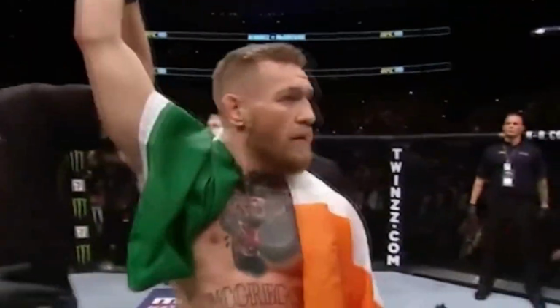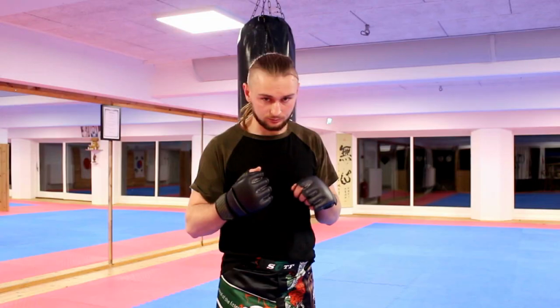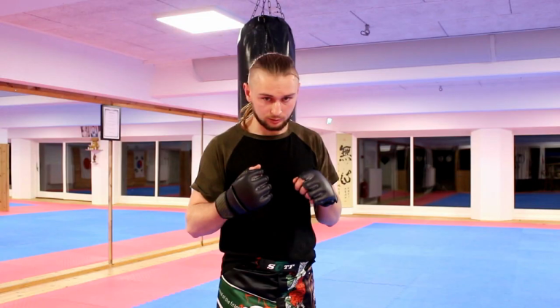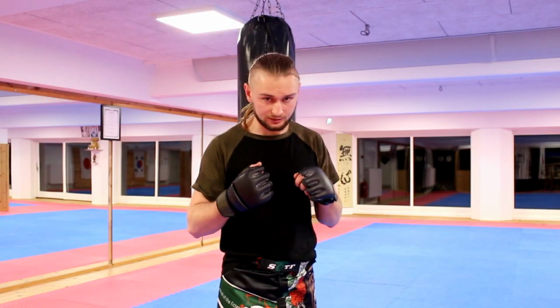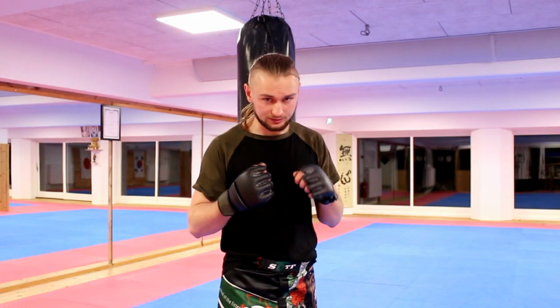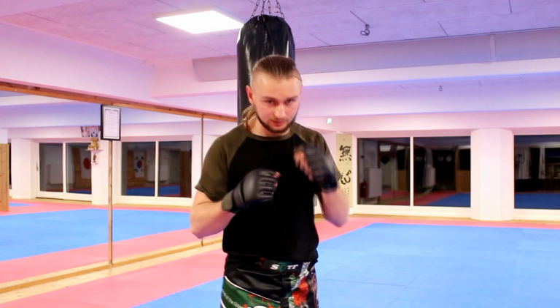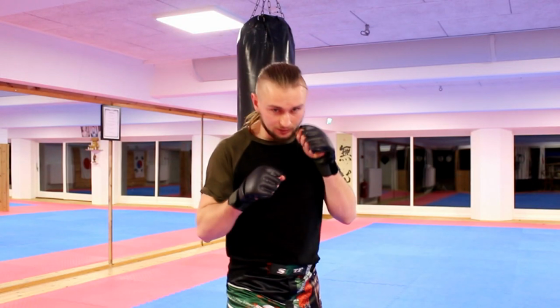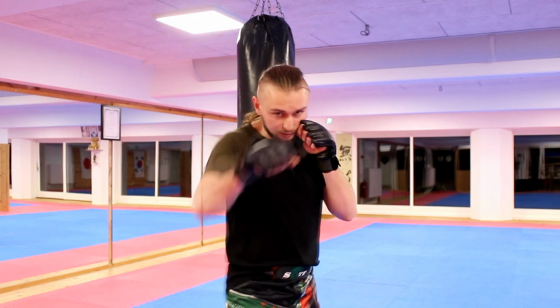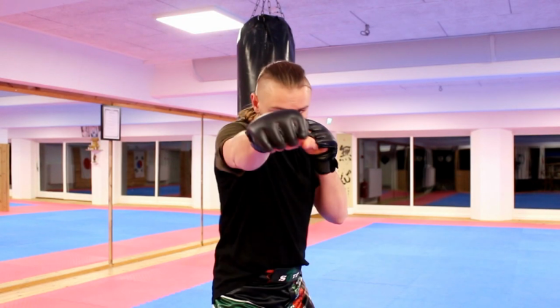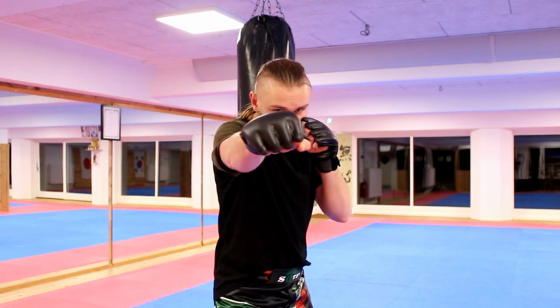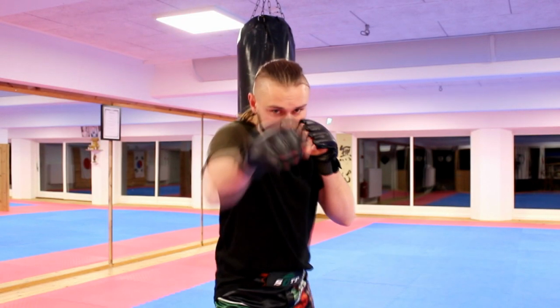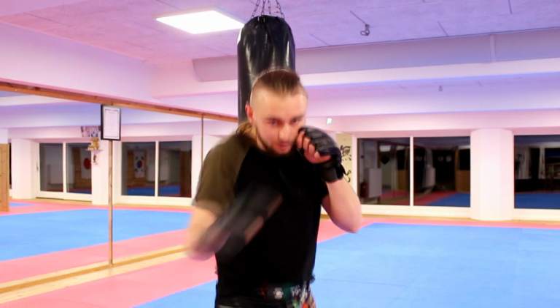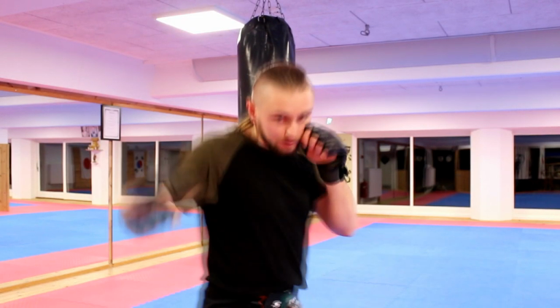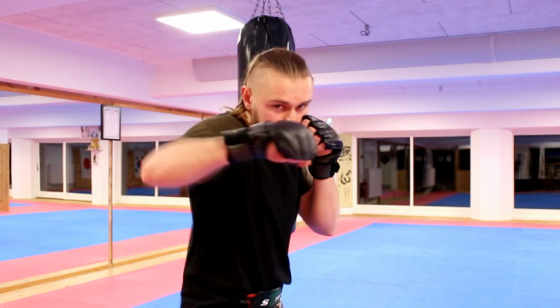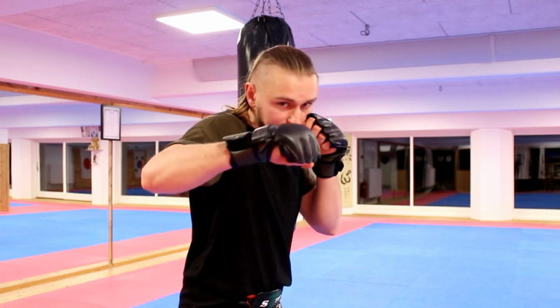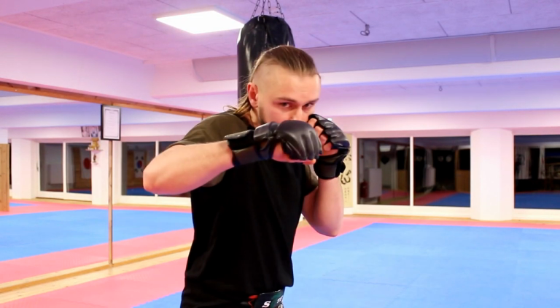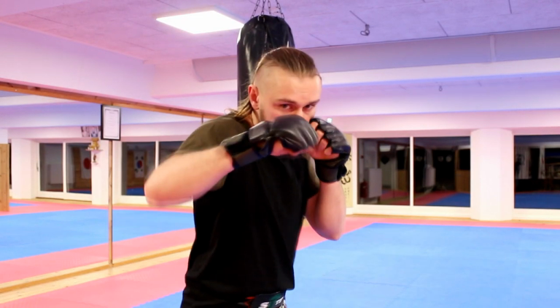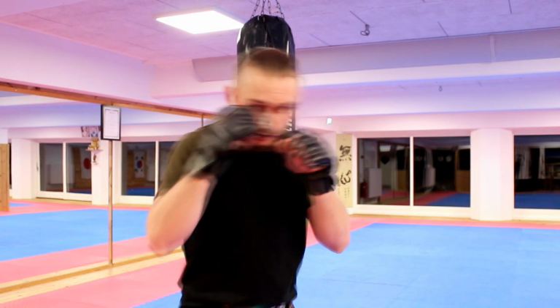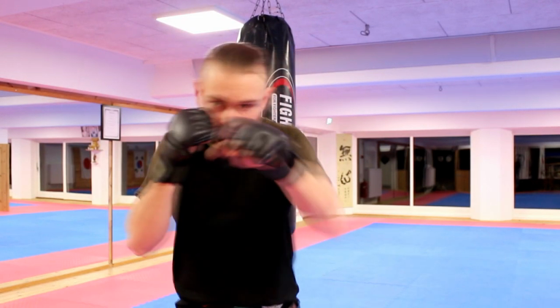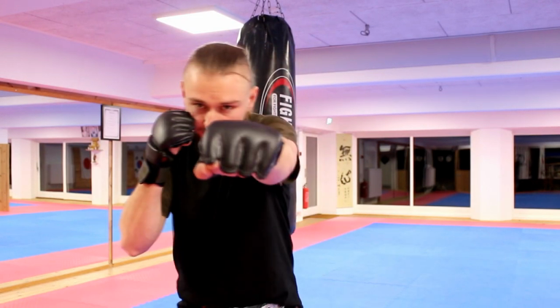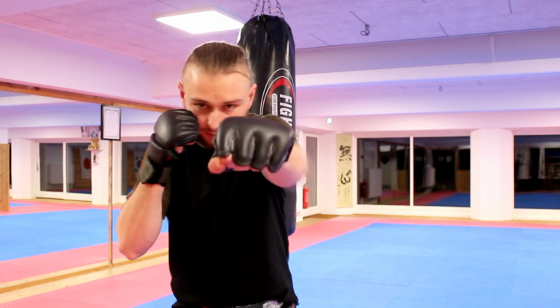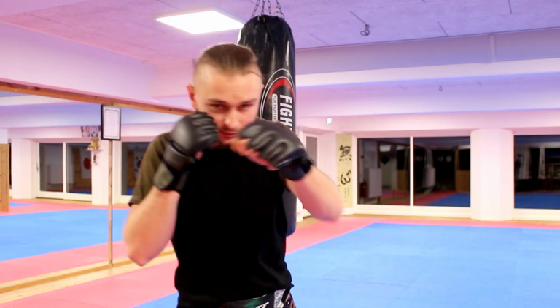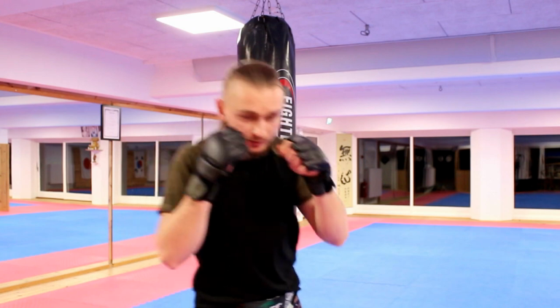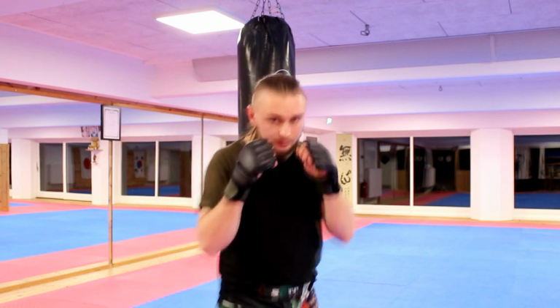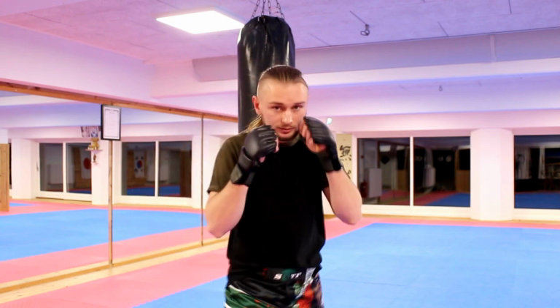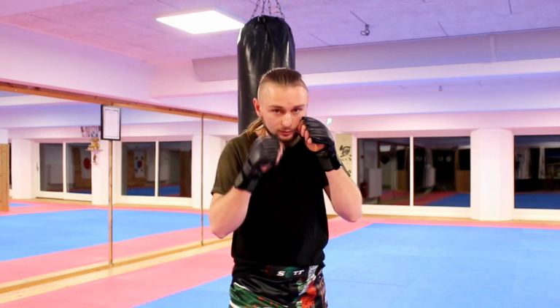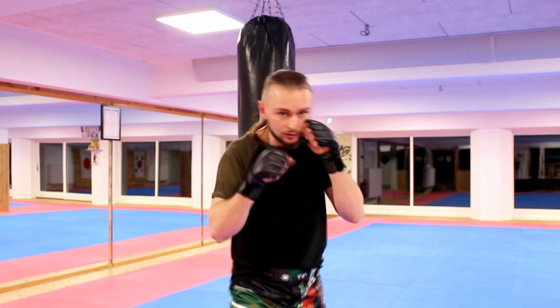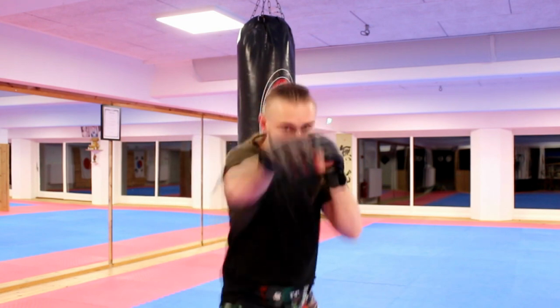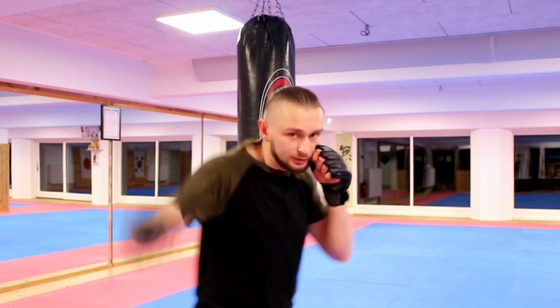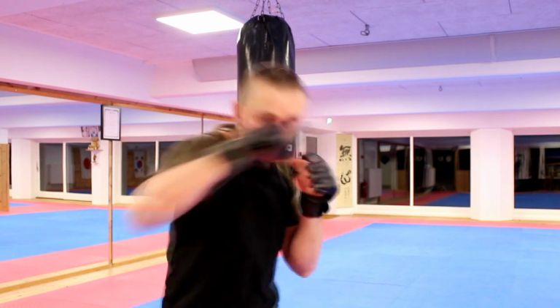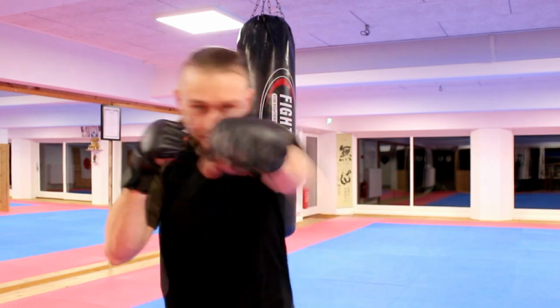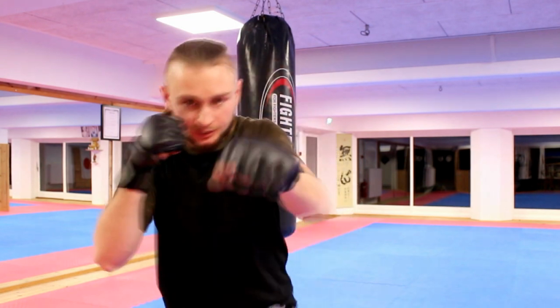Combo looks like this. Right jab, right hook and cross. So one, two, three.